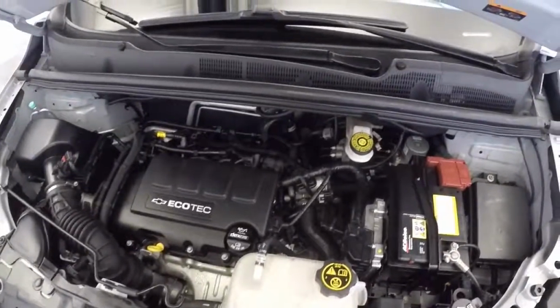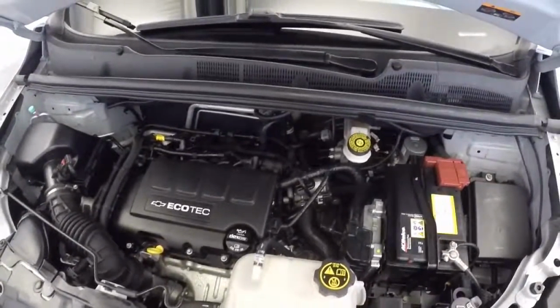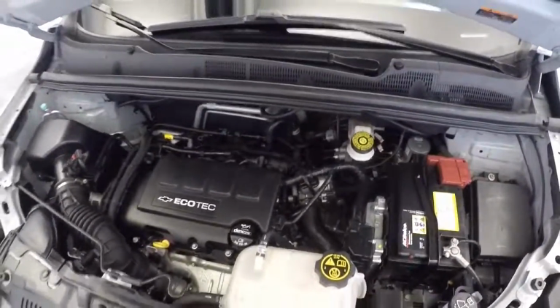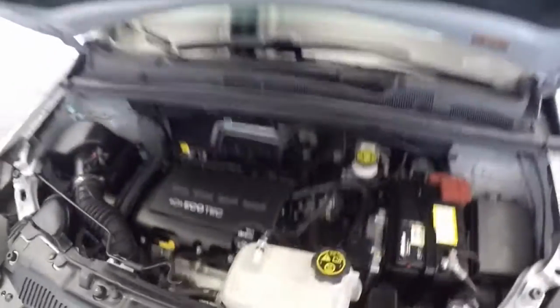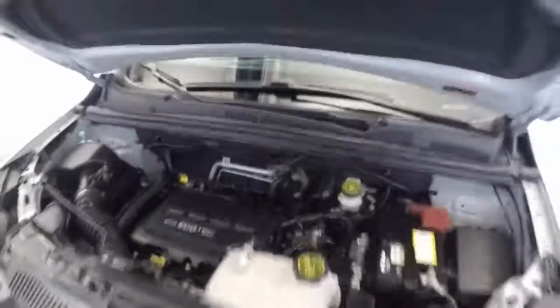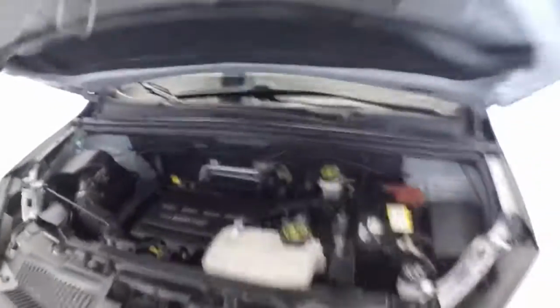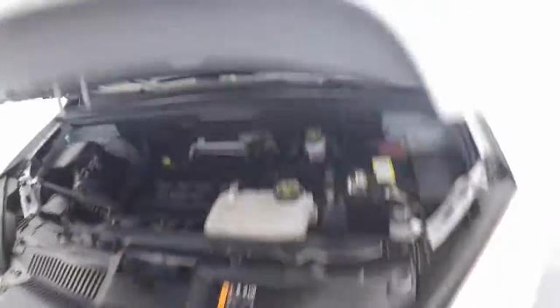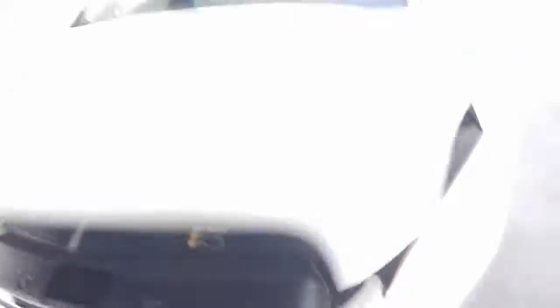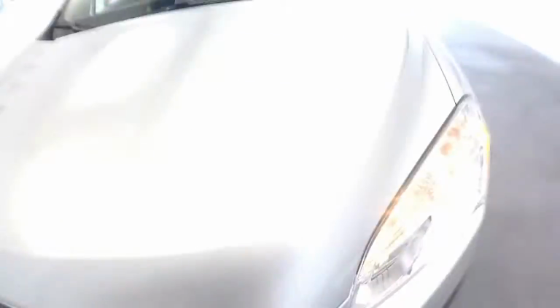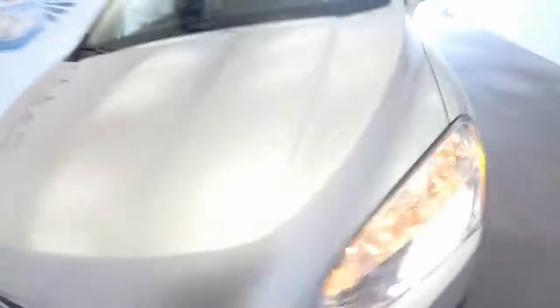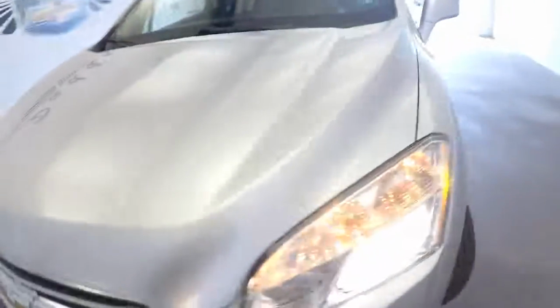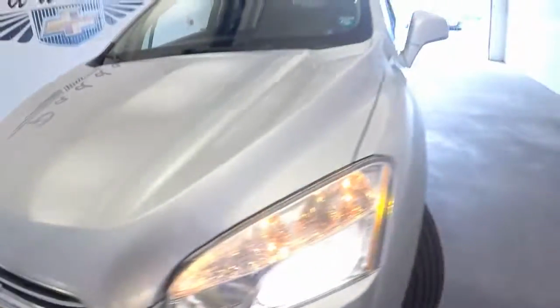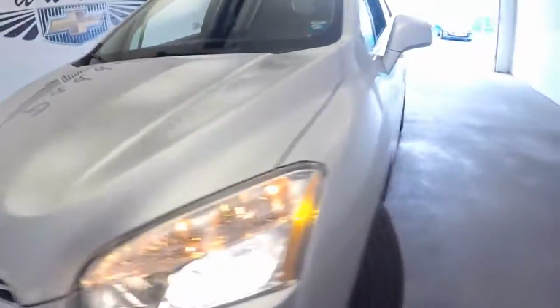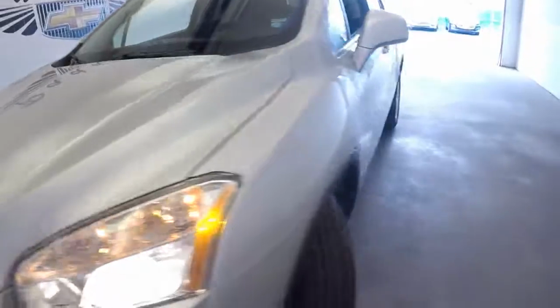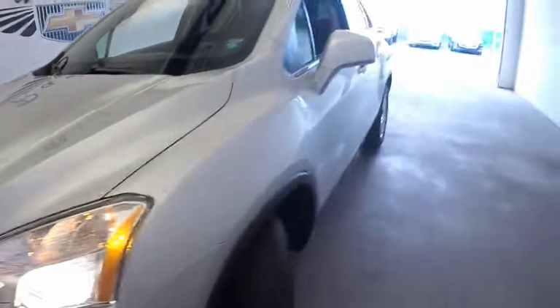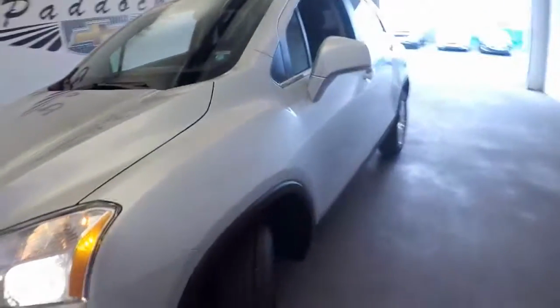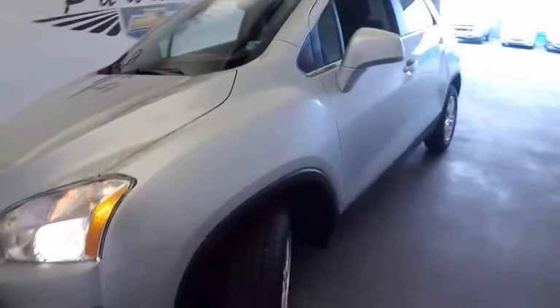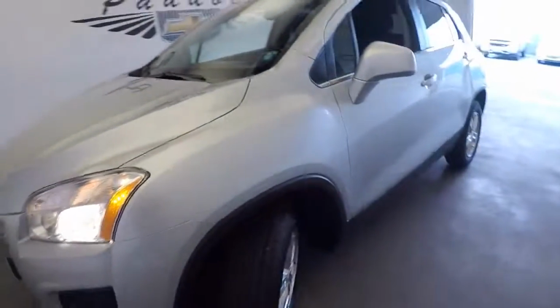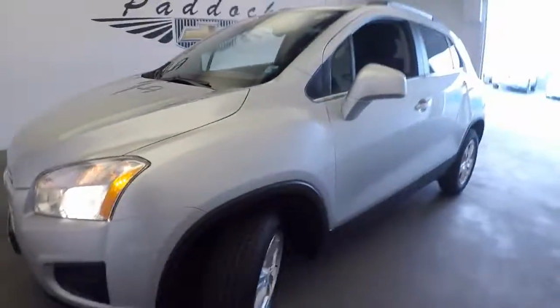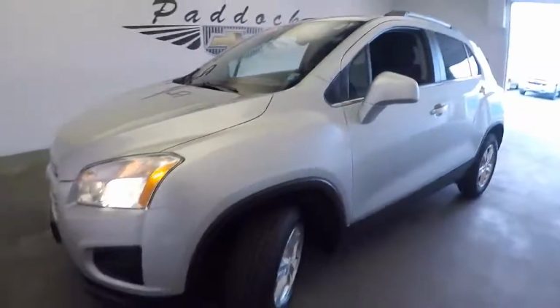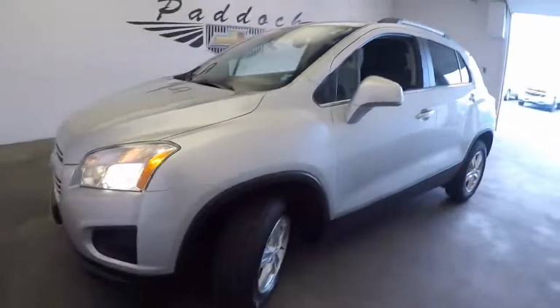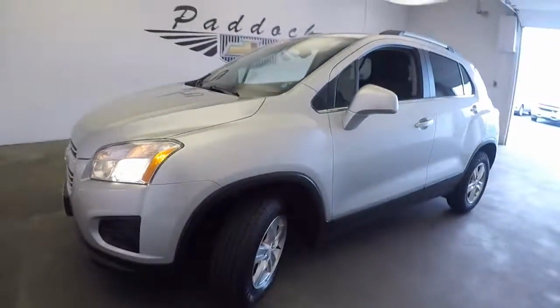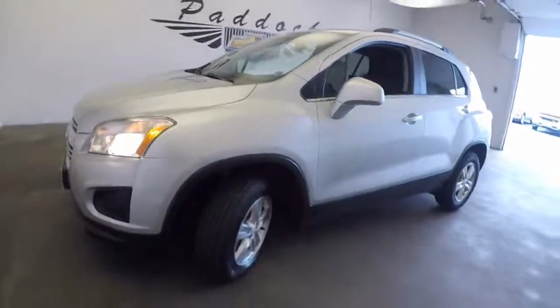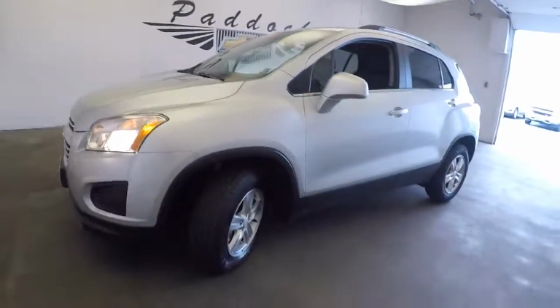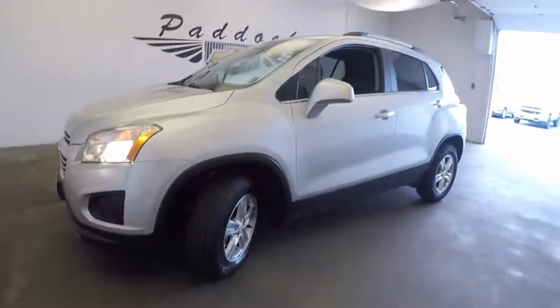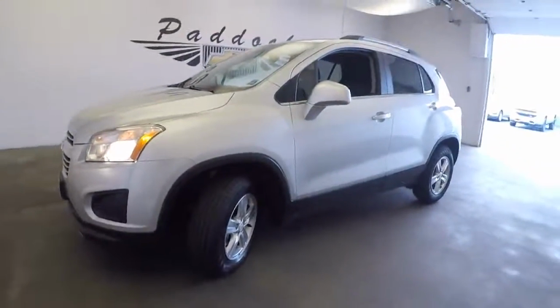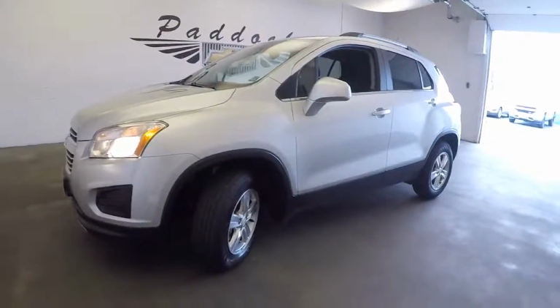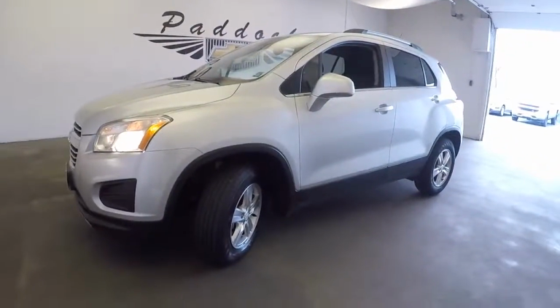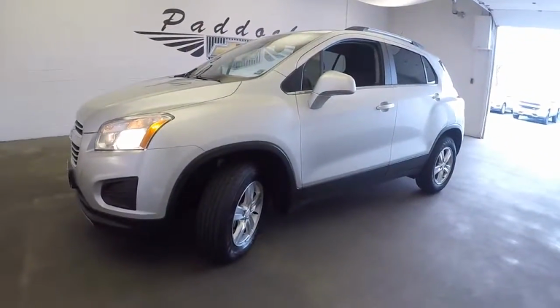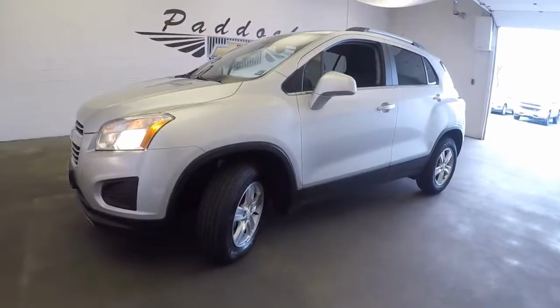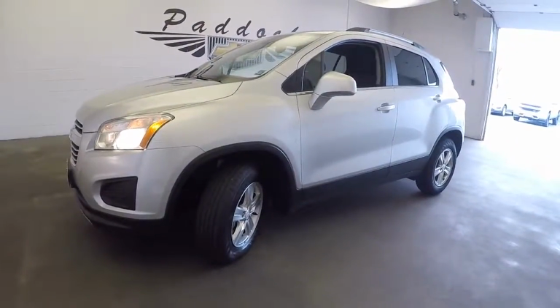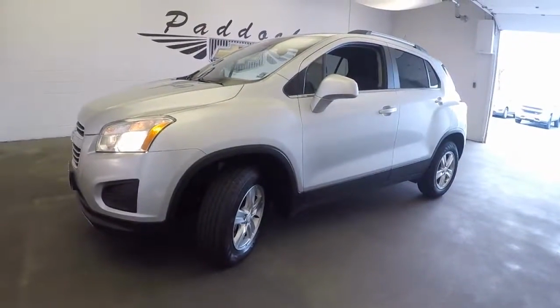Sounds real nice. Looks nice. All-wheel drive. Give us a call at 876-0945.